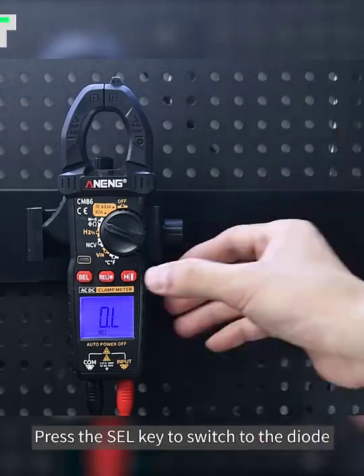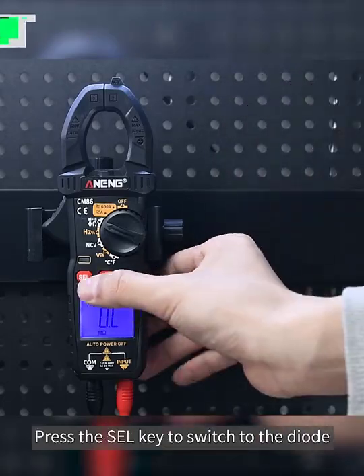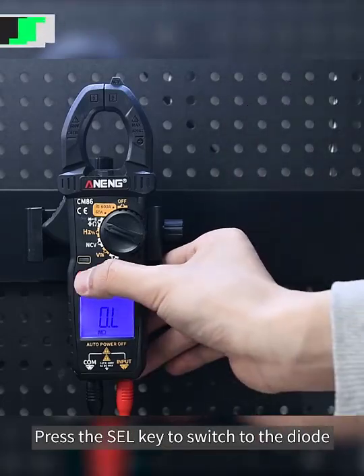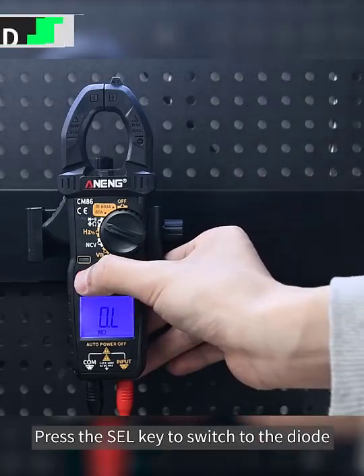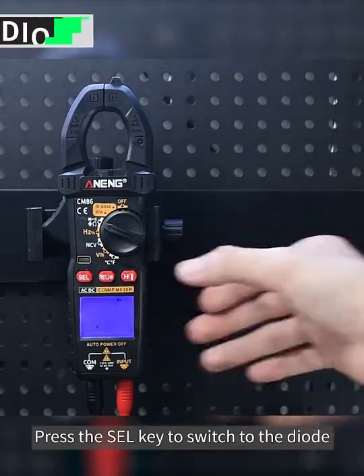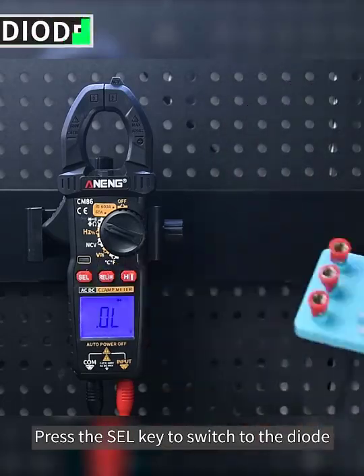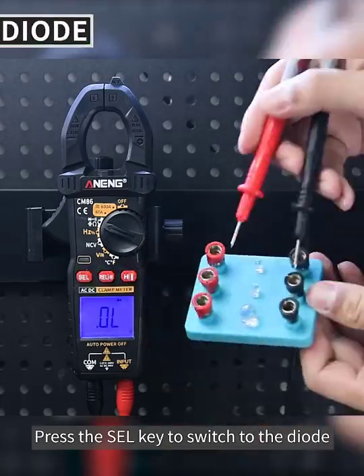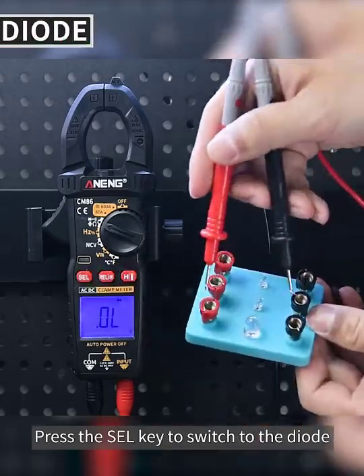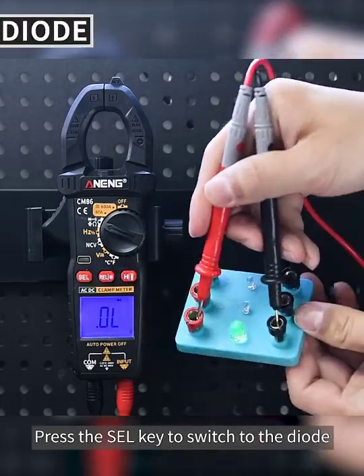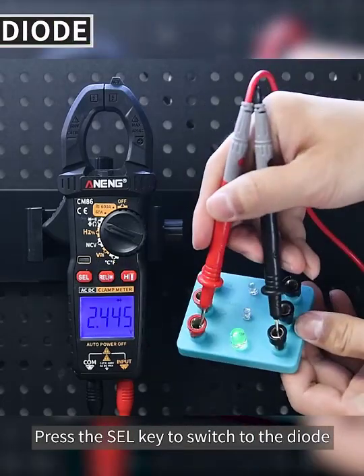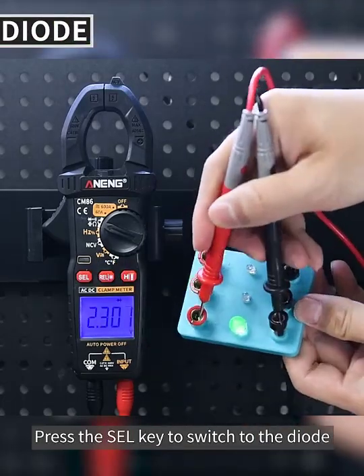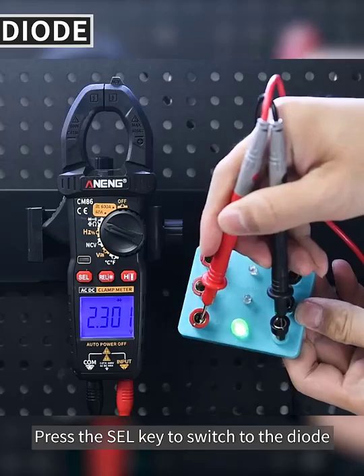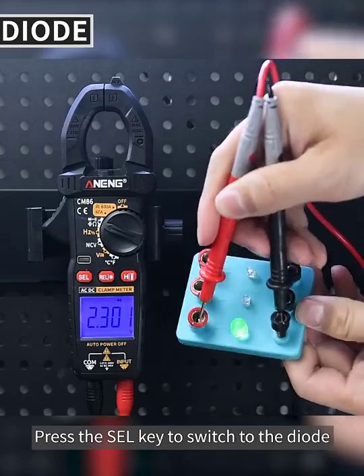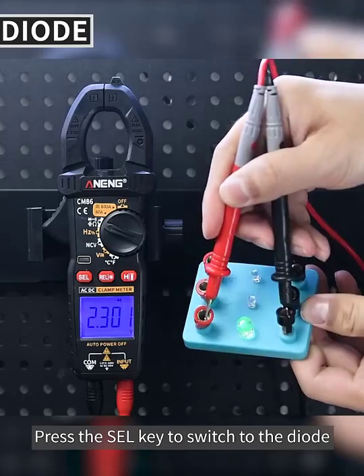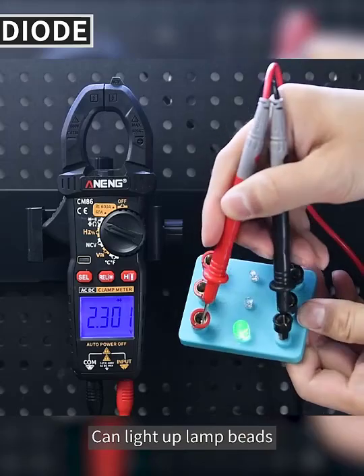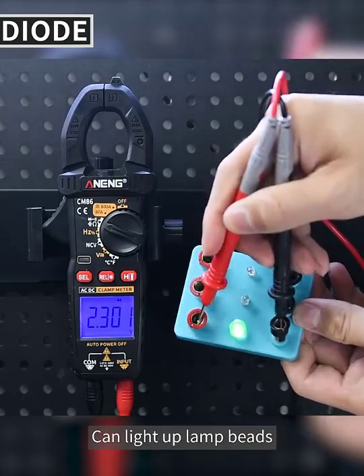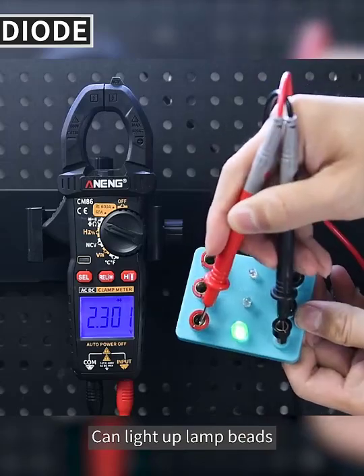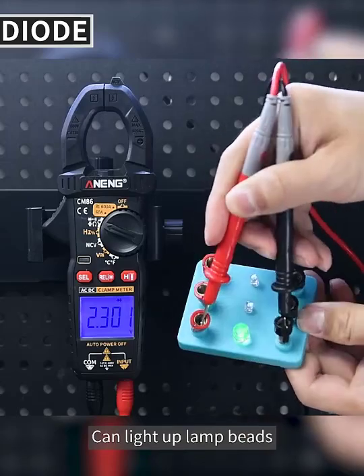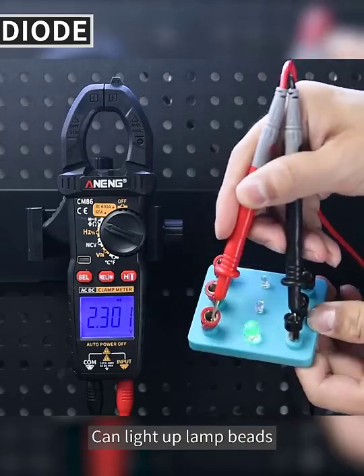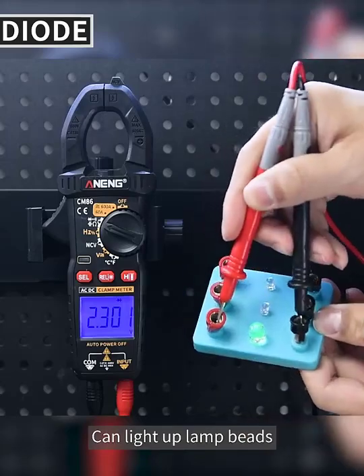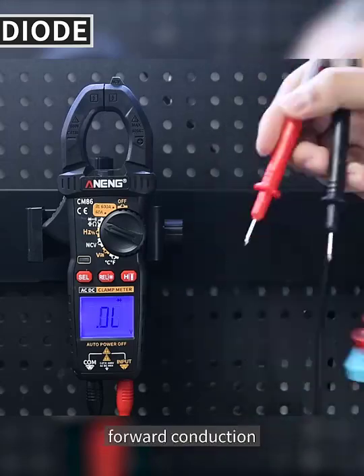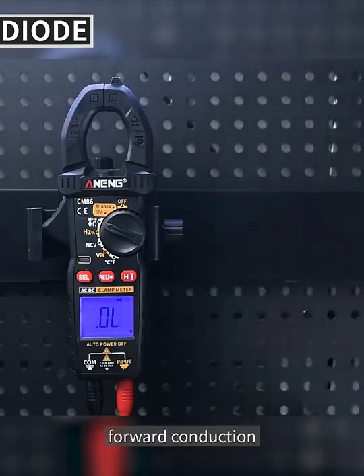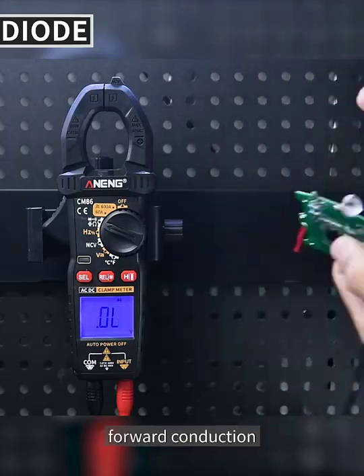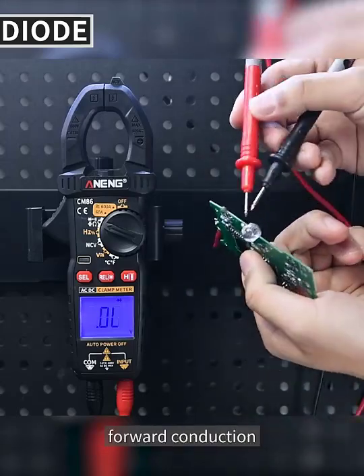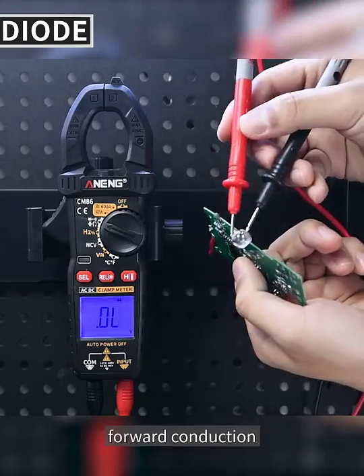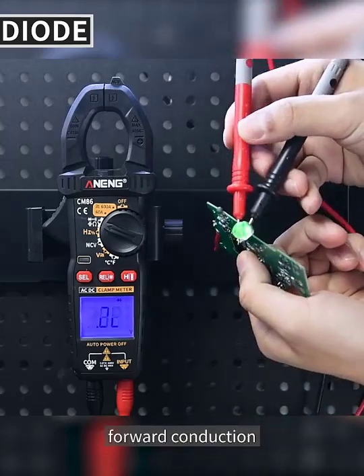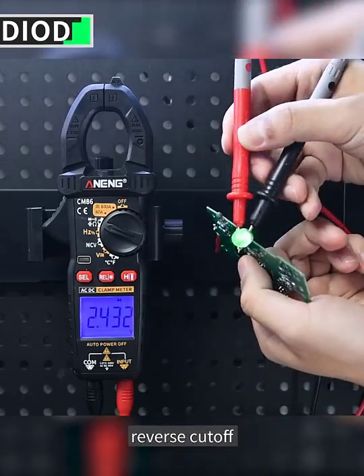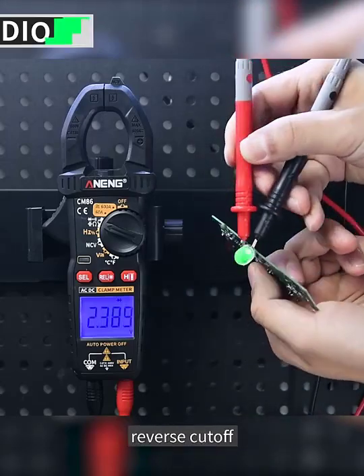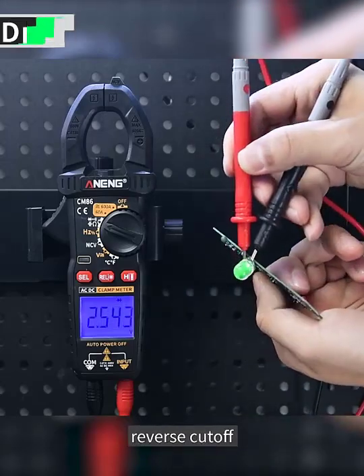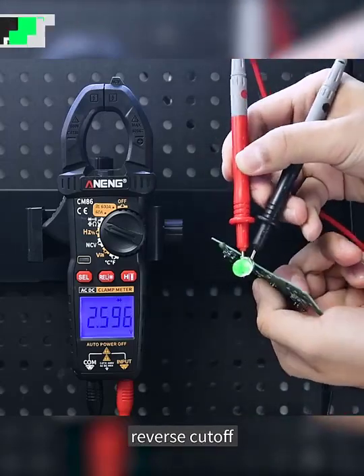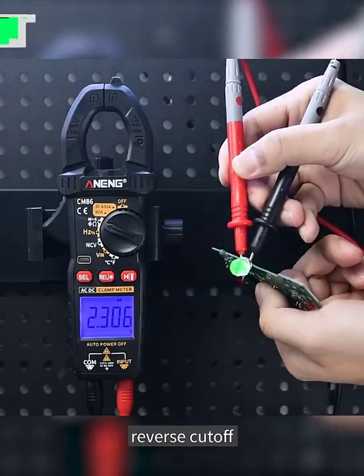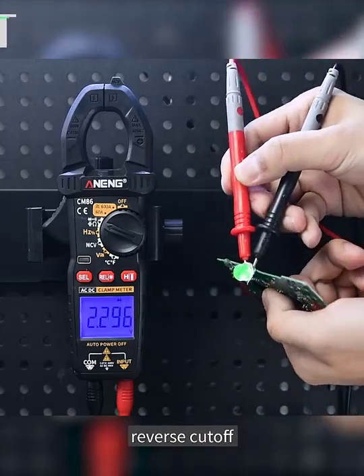Press the SEL key to switch to the diode test mode. It can light up LED lamp beads — forward conduction works and reverse cut-off is confirmed.